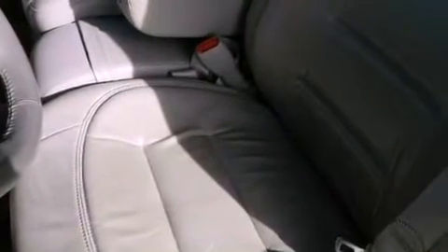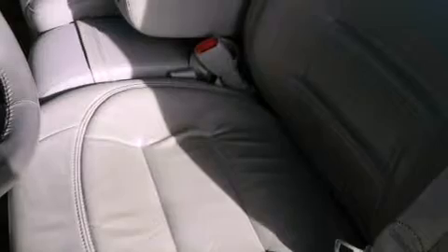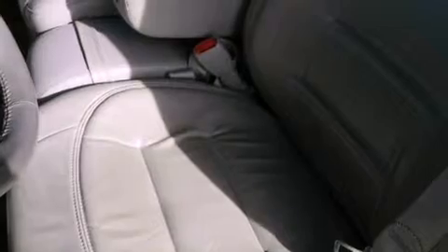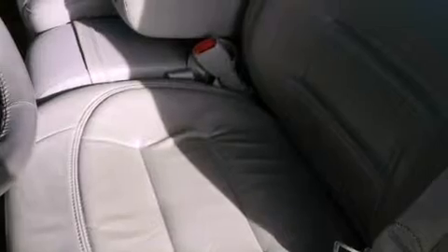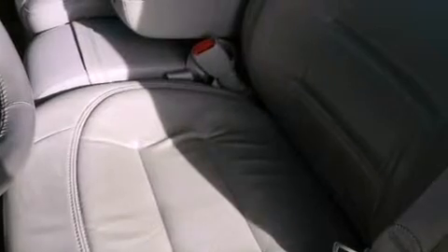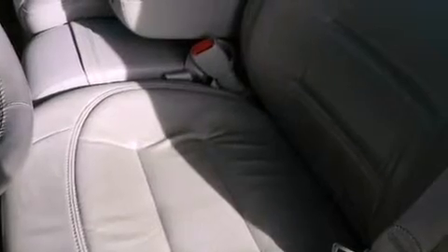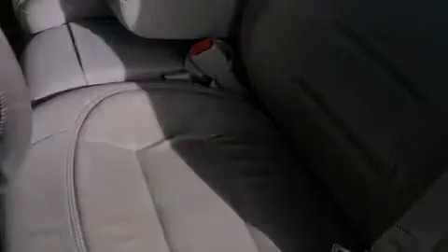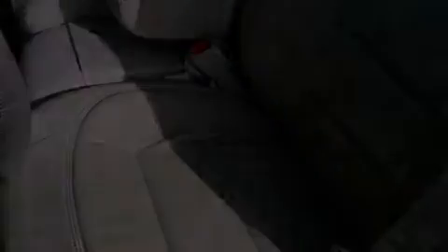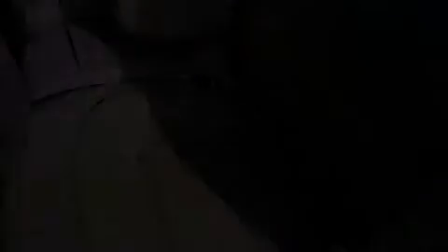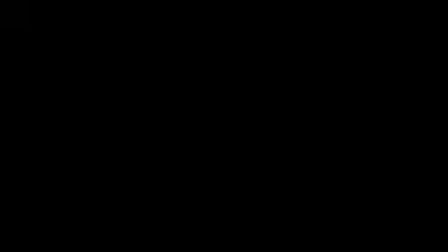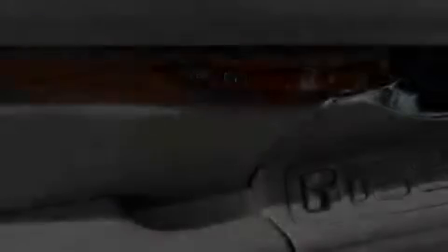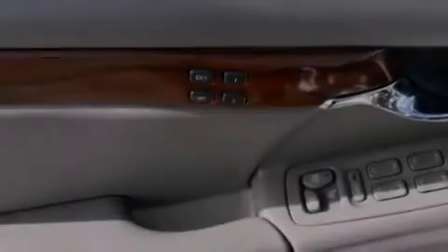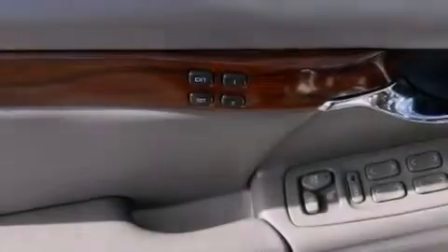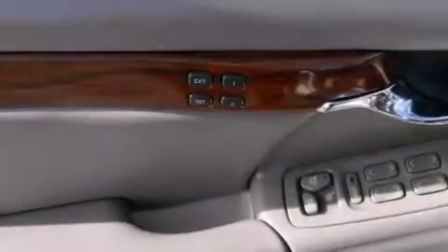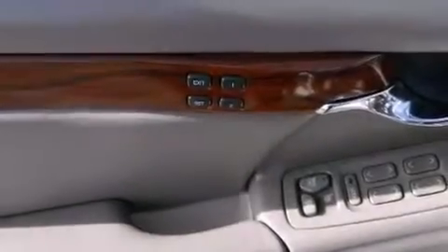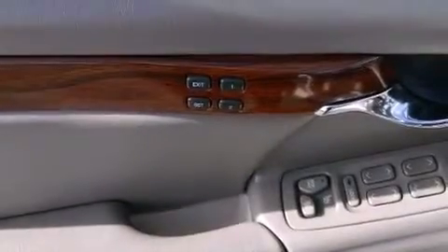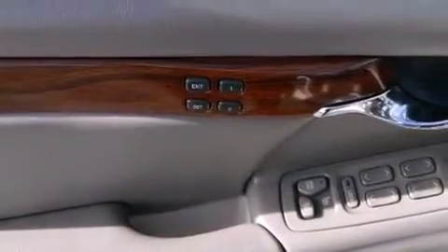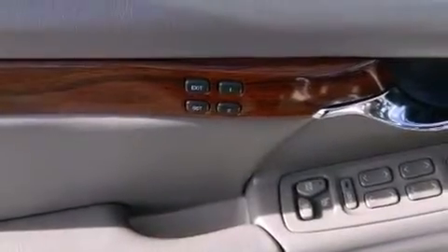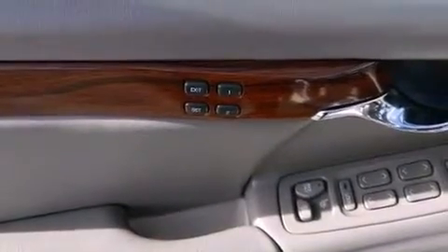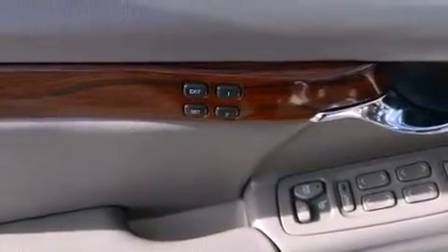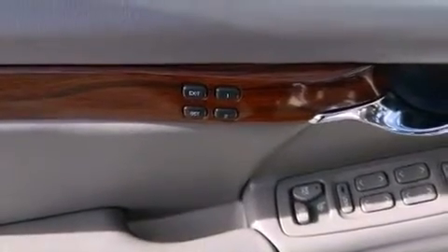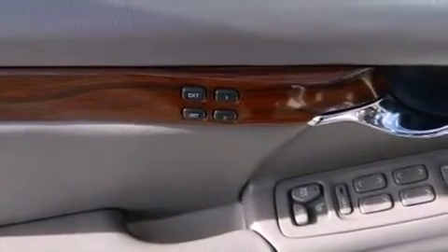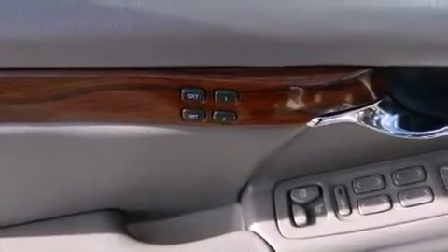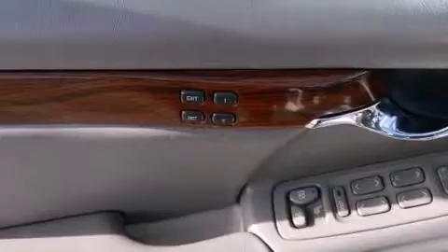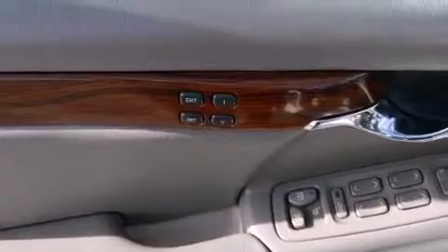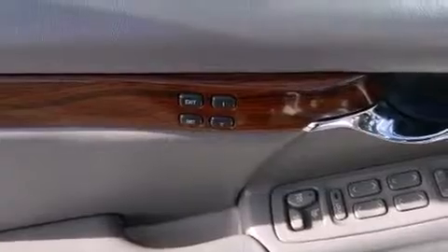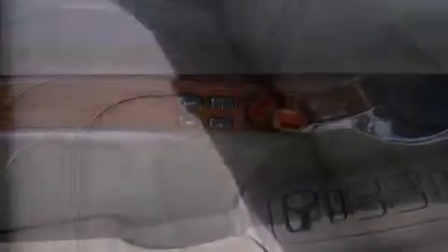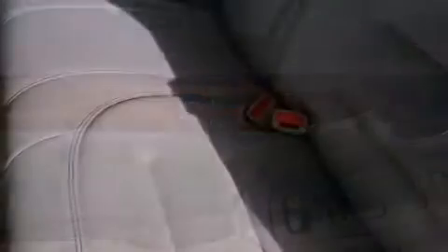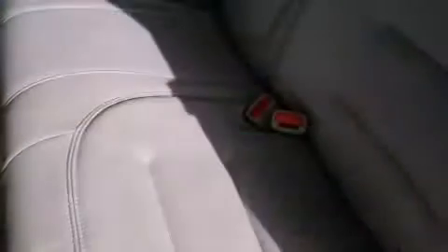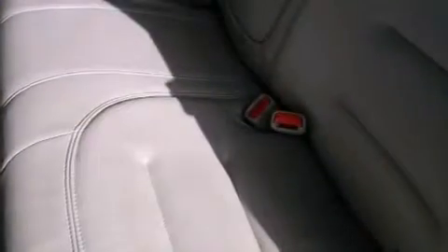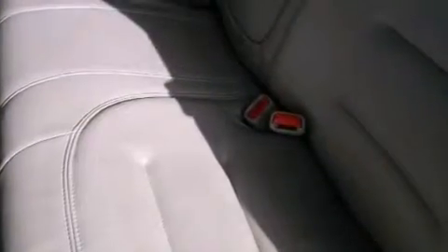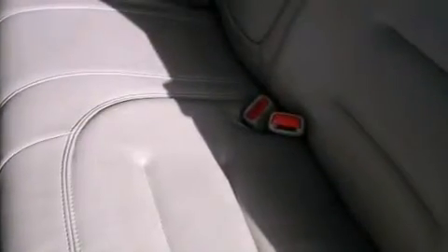An illuminated driver's side vanity mirror, traction control, air conditioning with automatic climate control, and aluminum wheels.